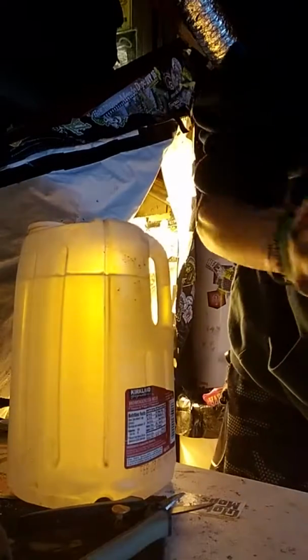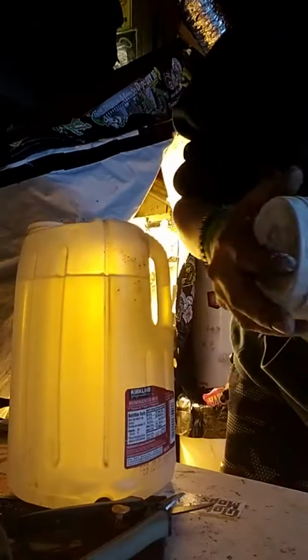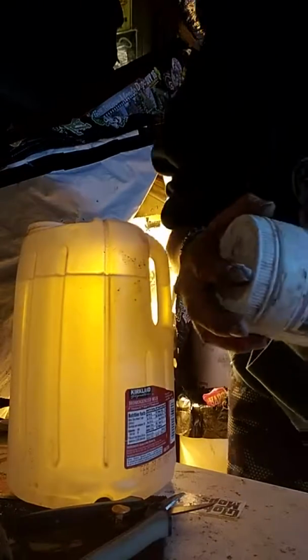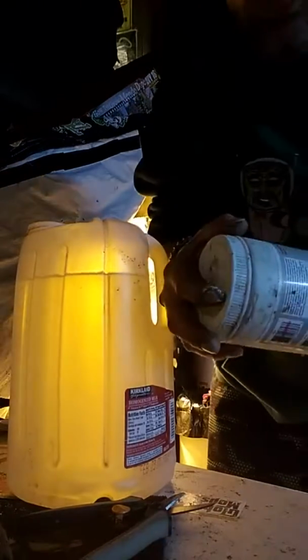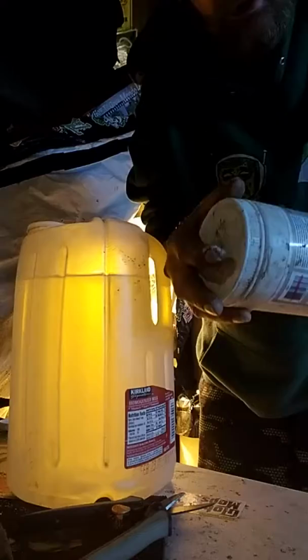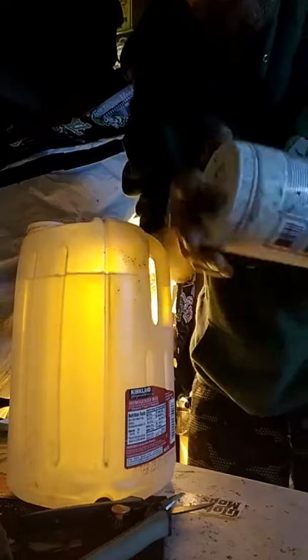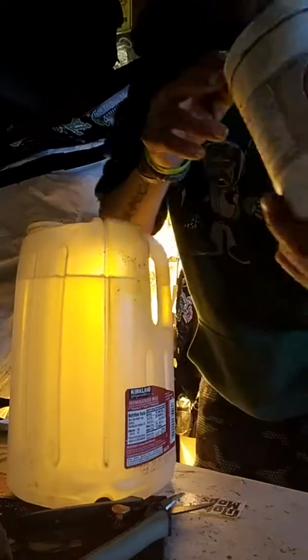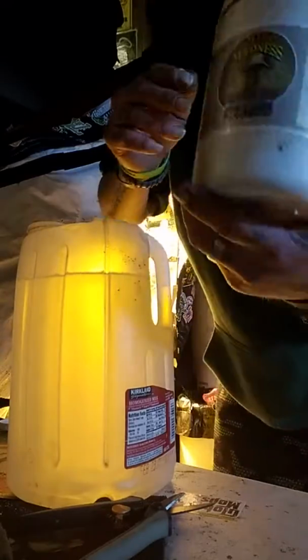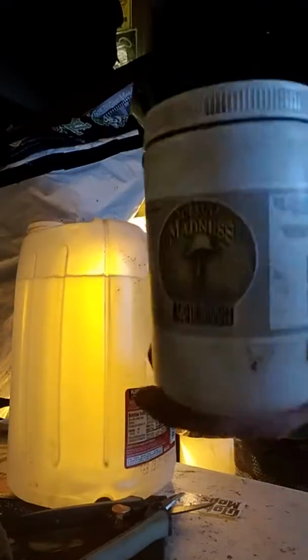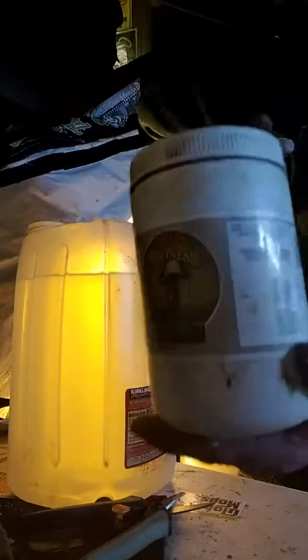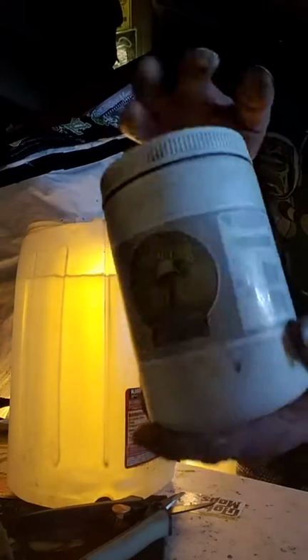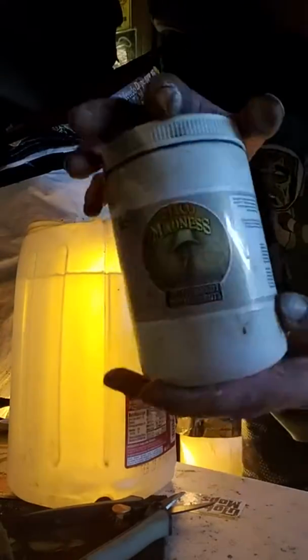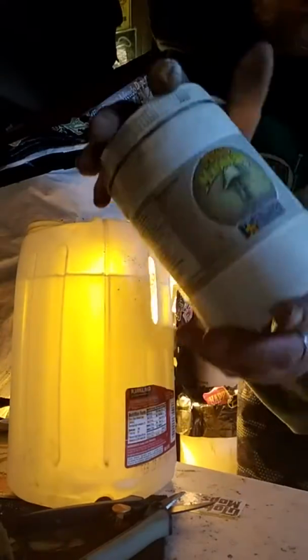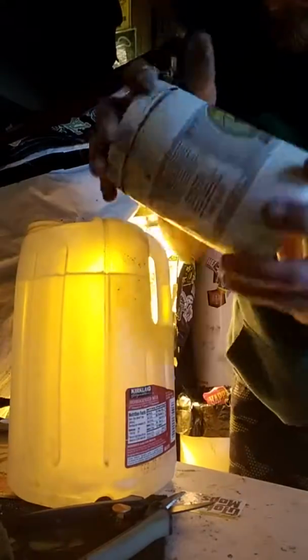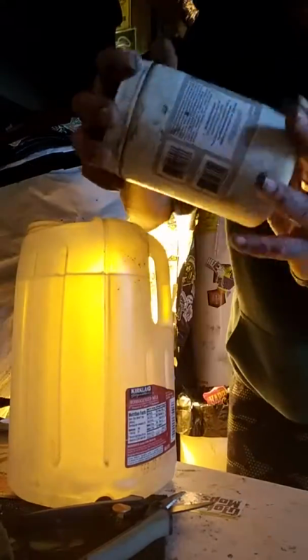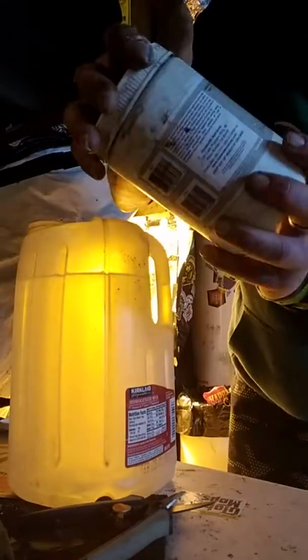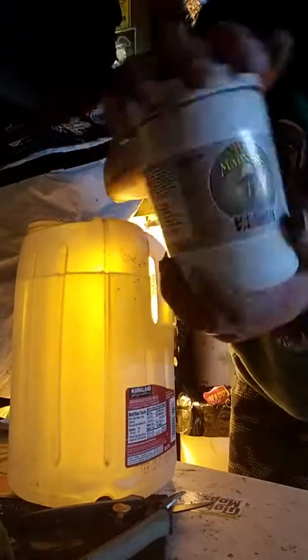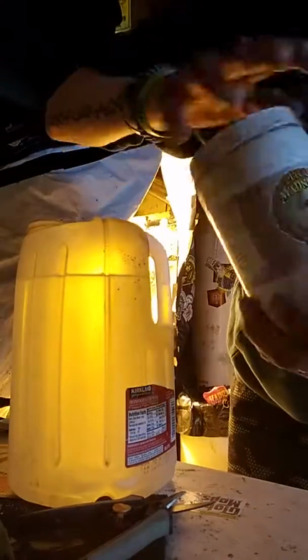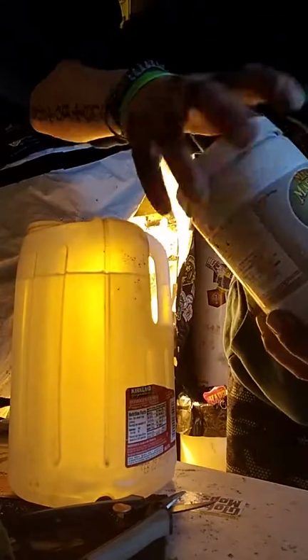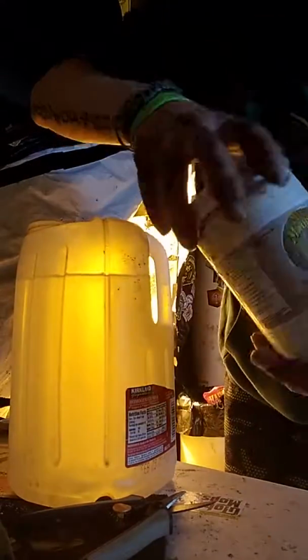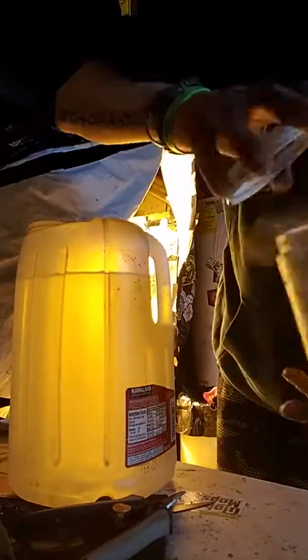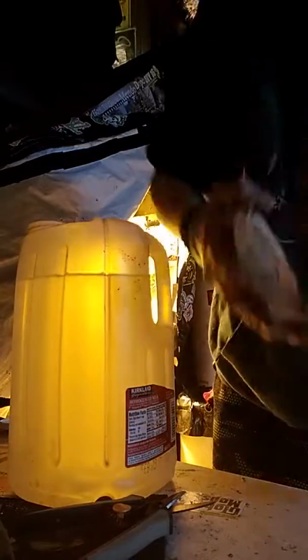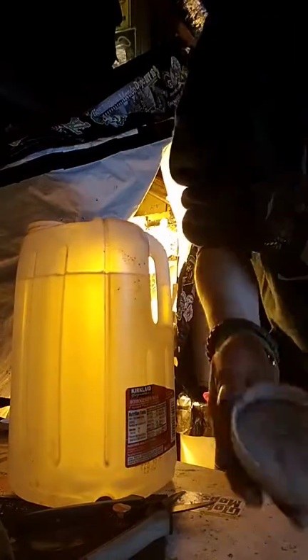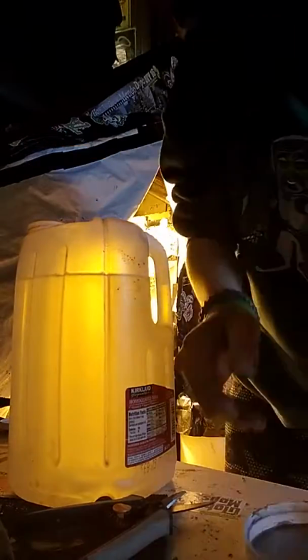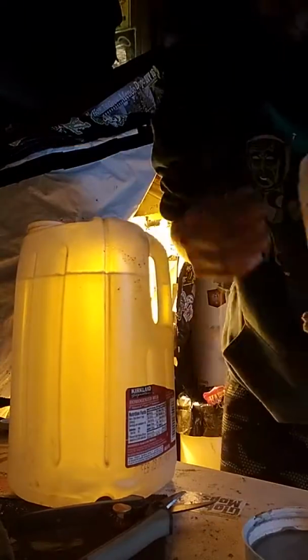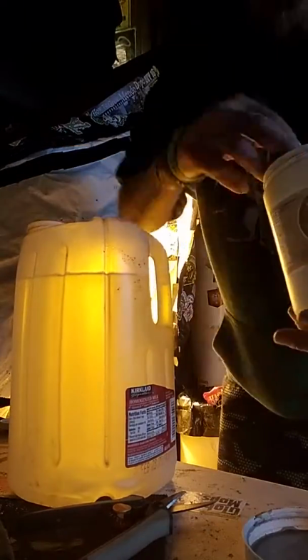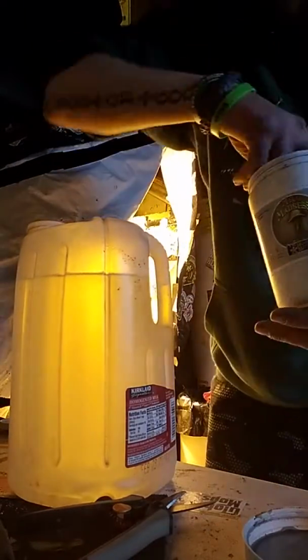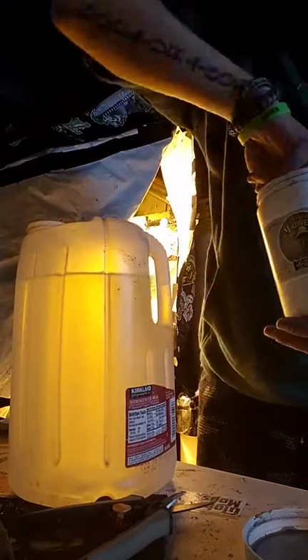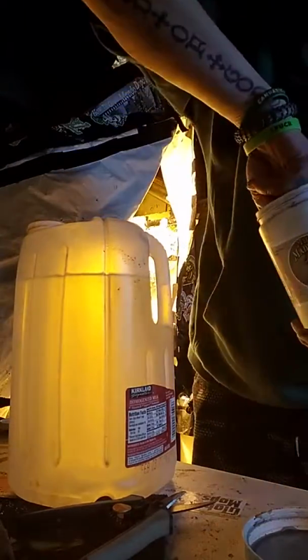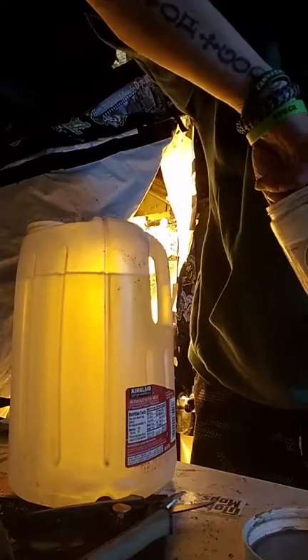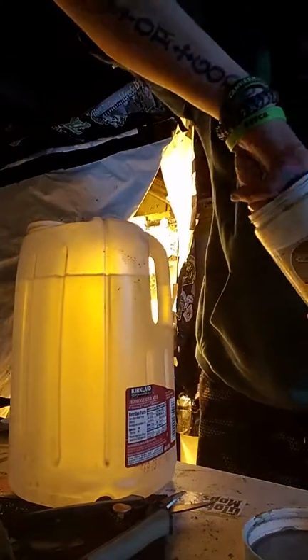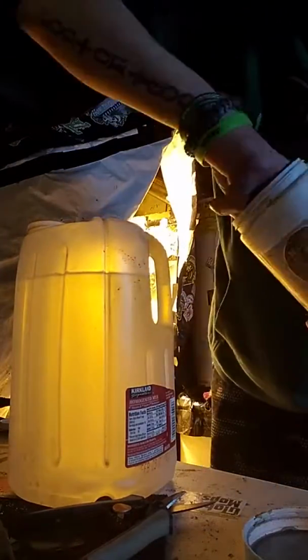And then there's the Micro Madness from Humboldt Nutrients. It really does what it's supposed to — it's awesome.